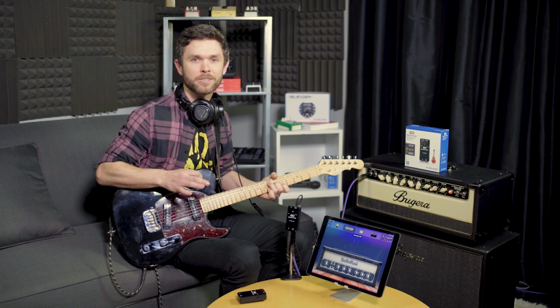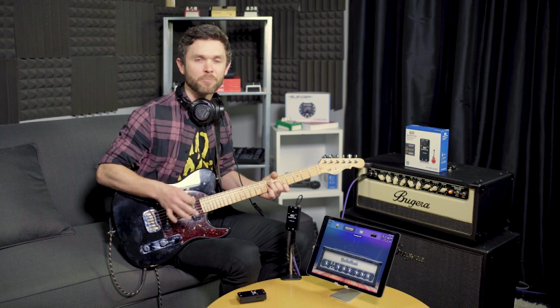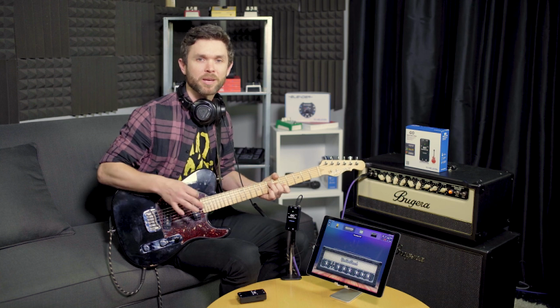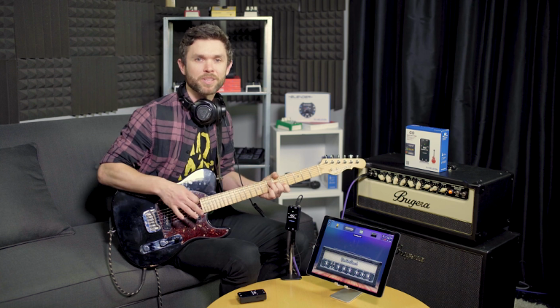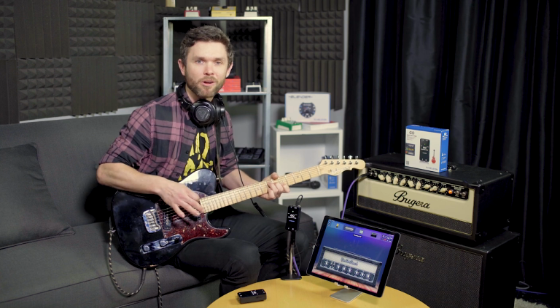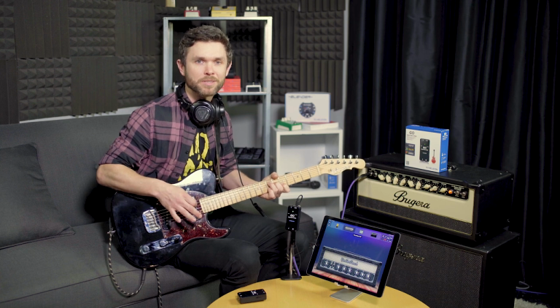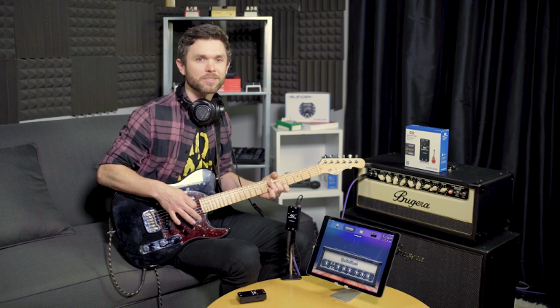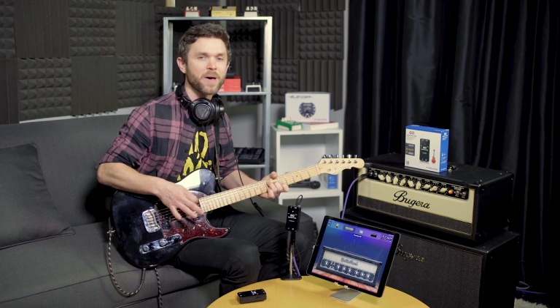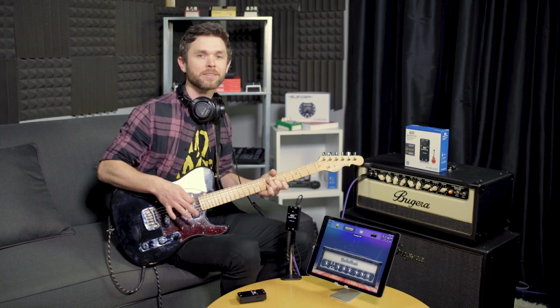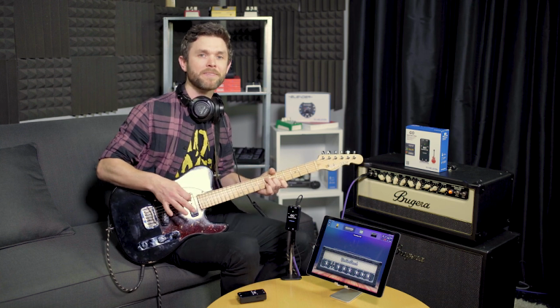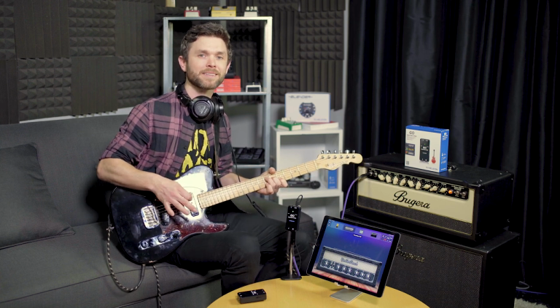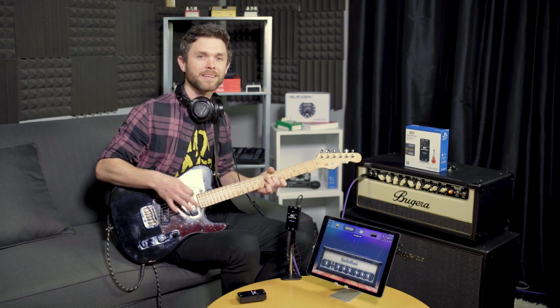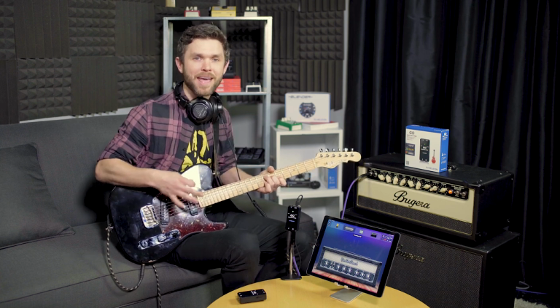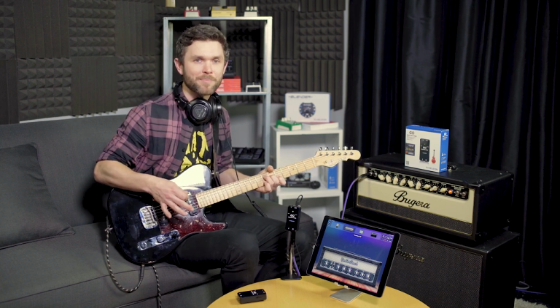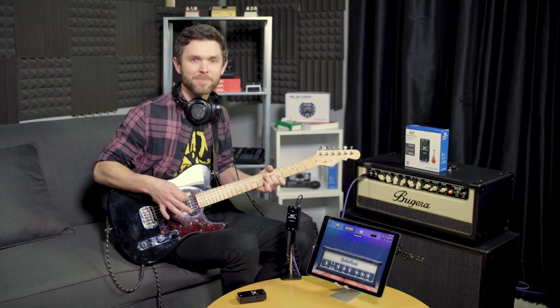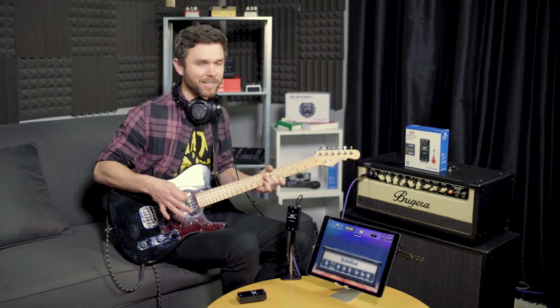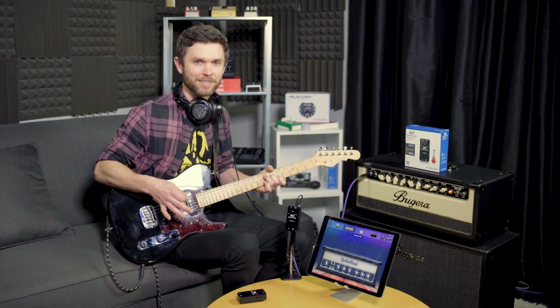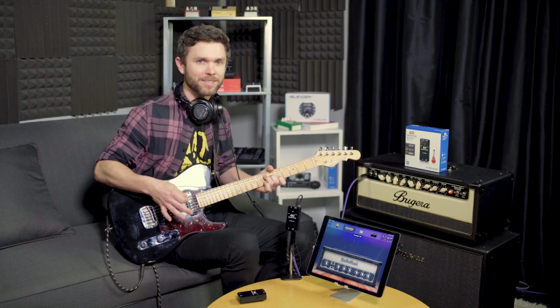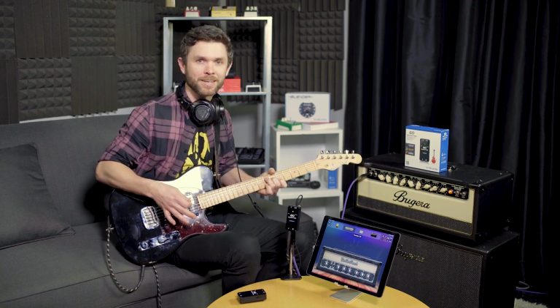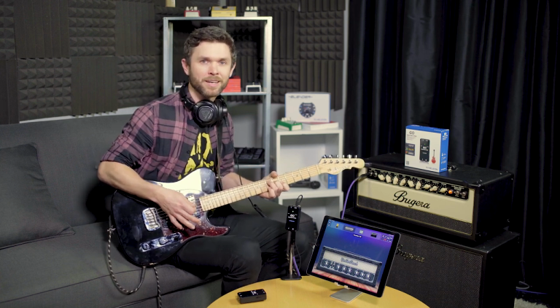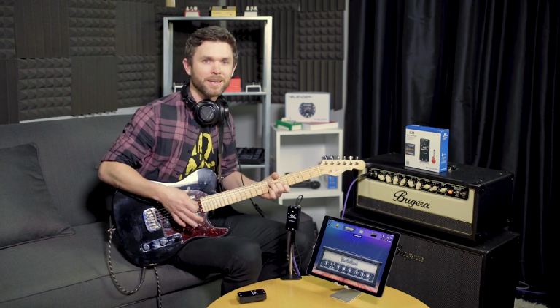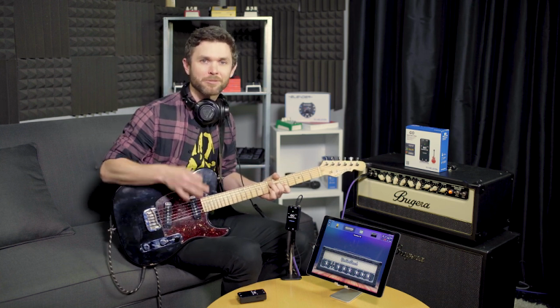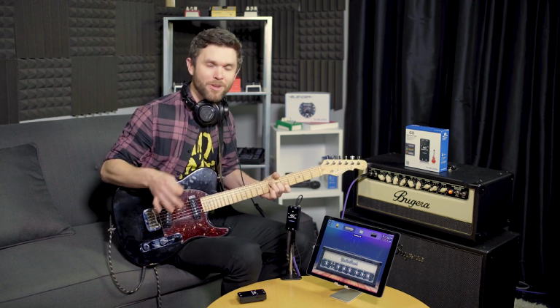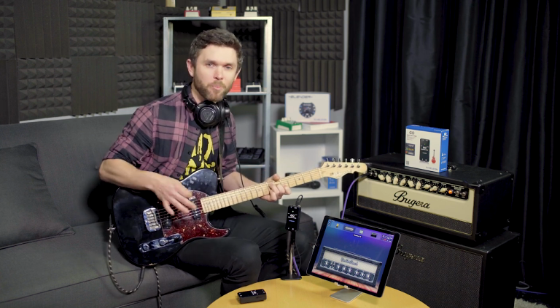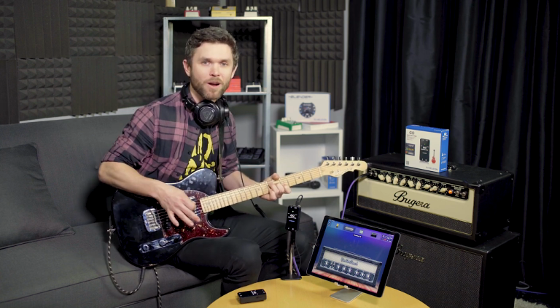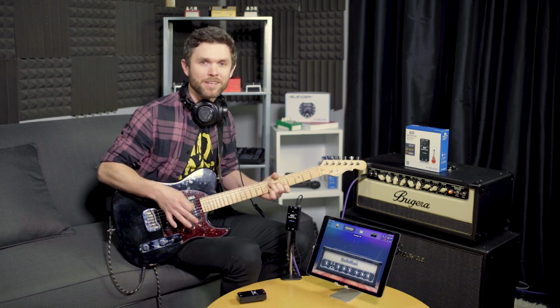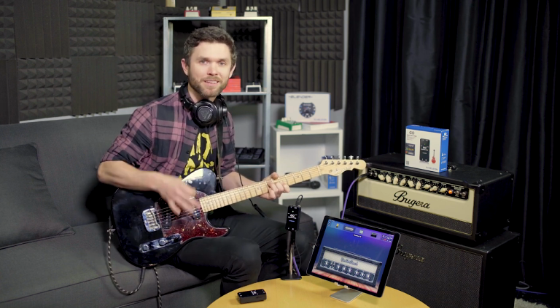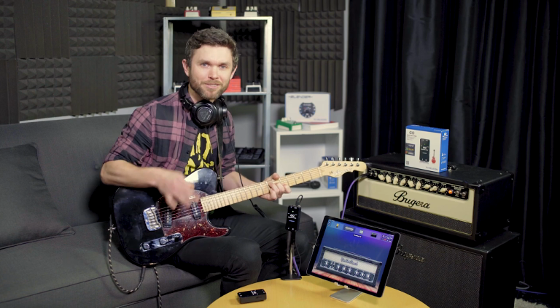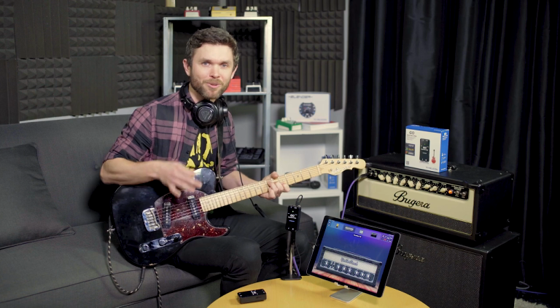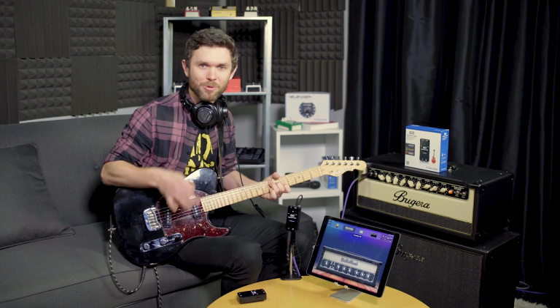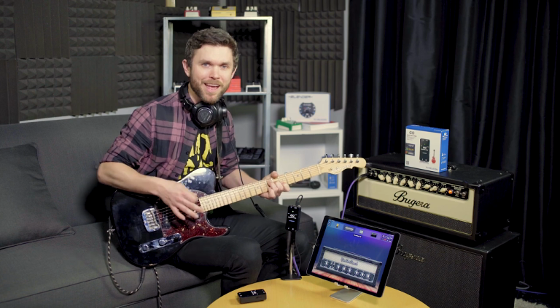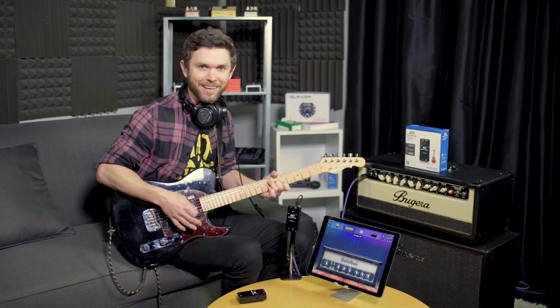You can play with an arsenal of pedal effects and amp emulators. Now stop watching and start creating.